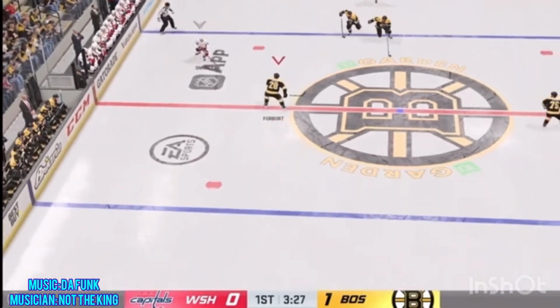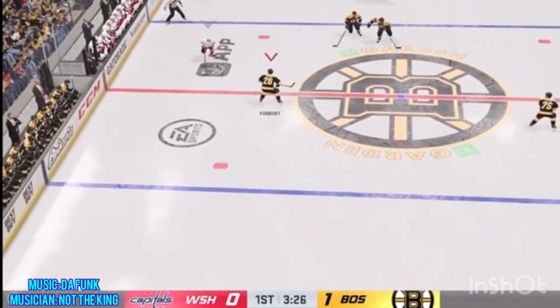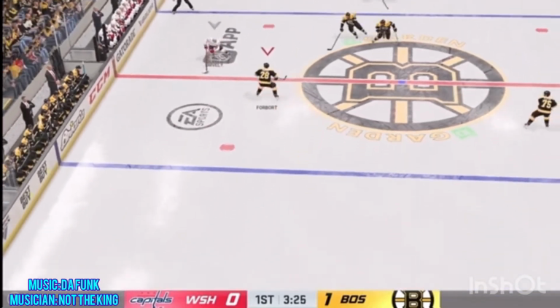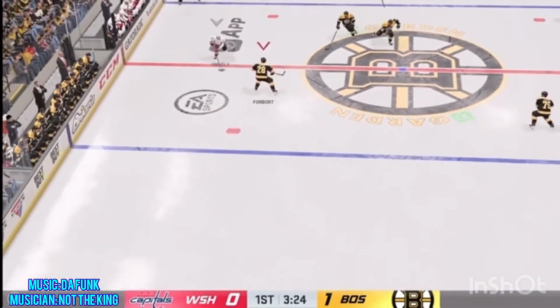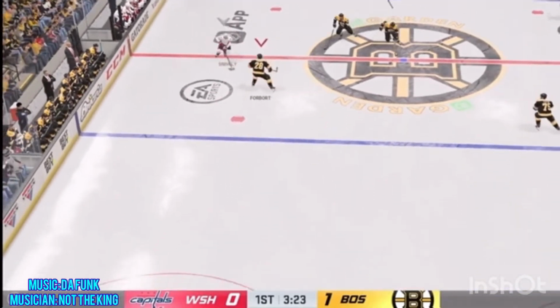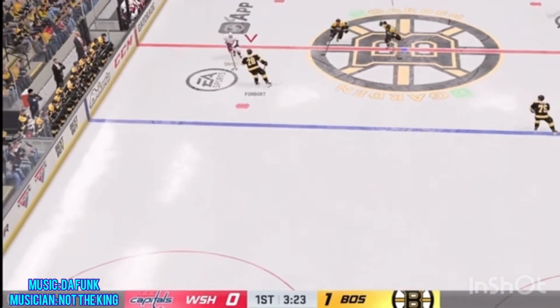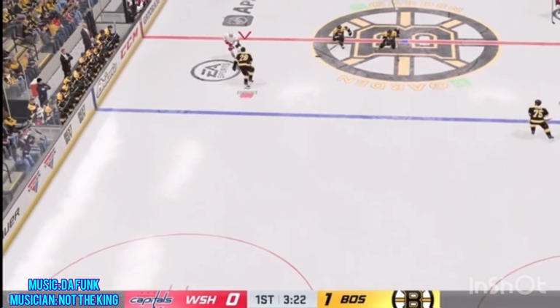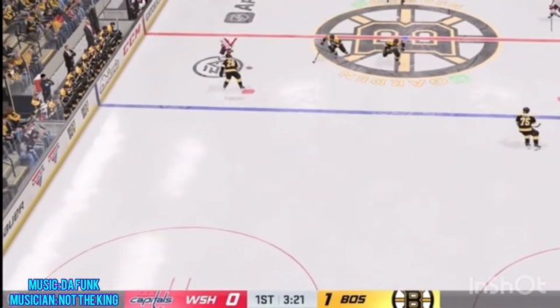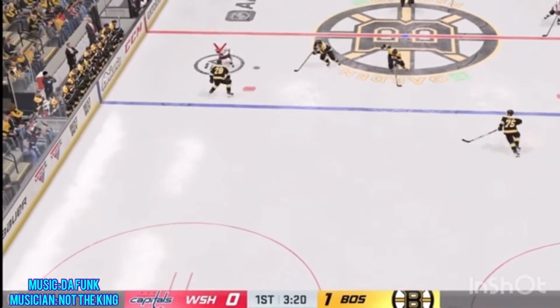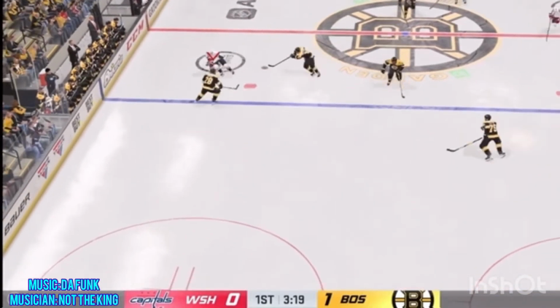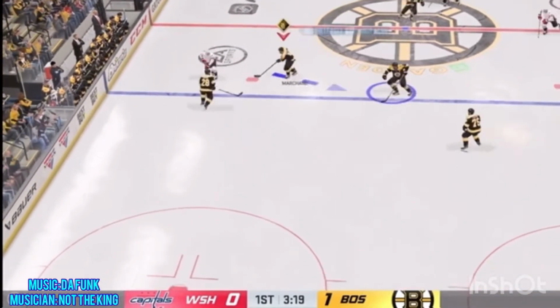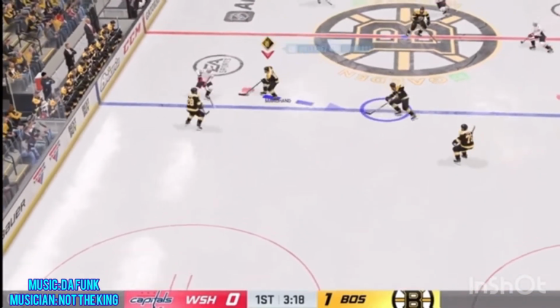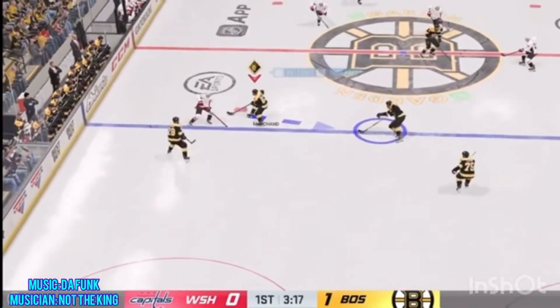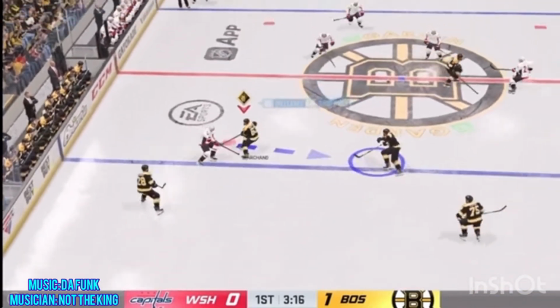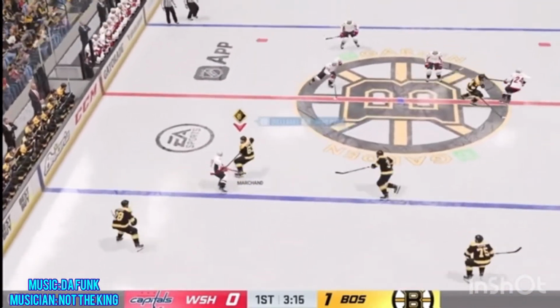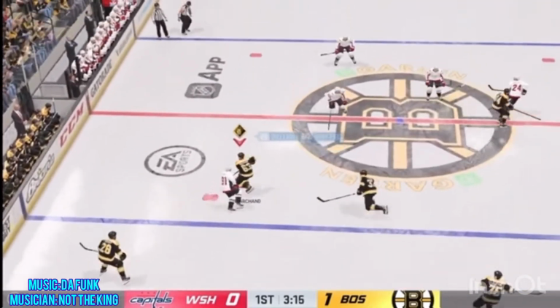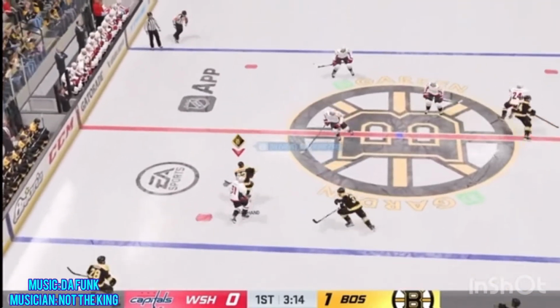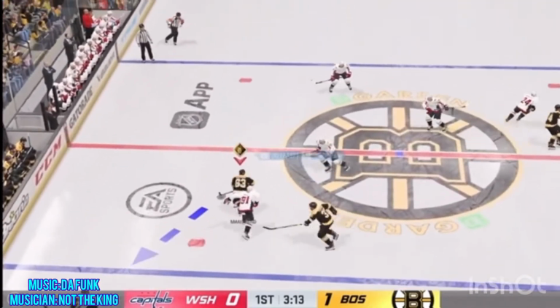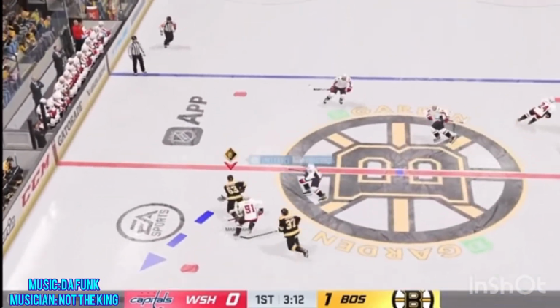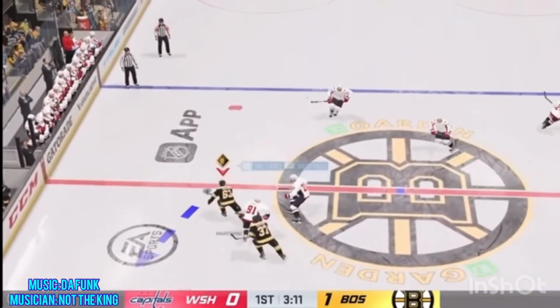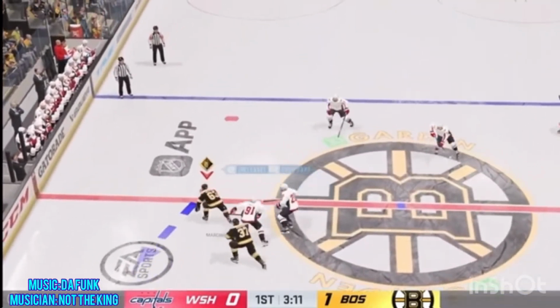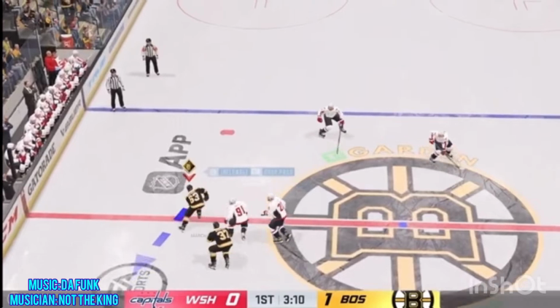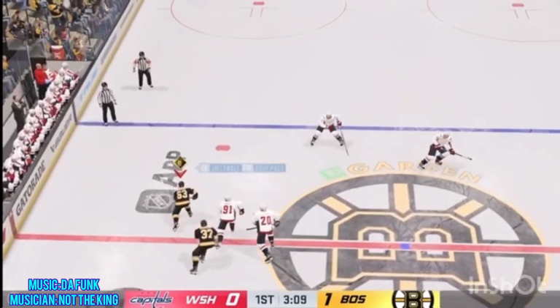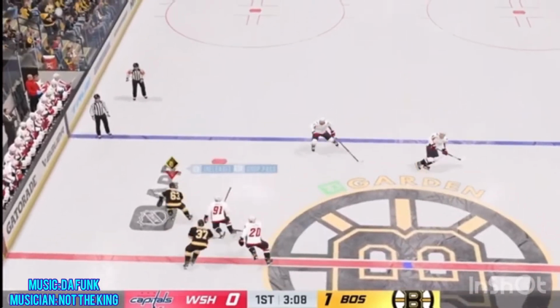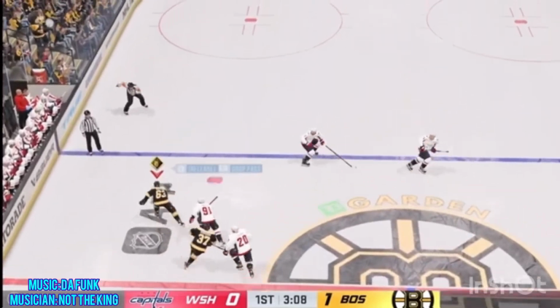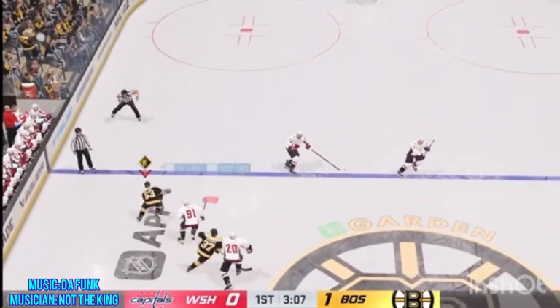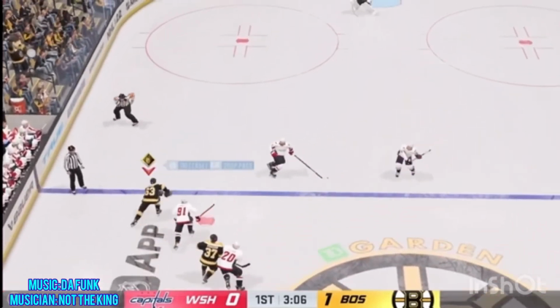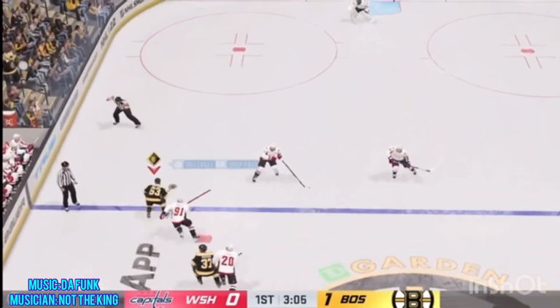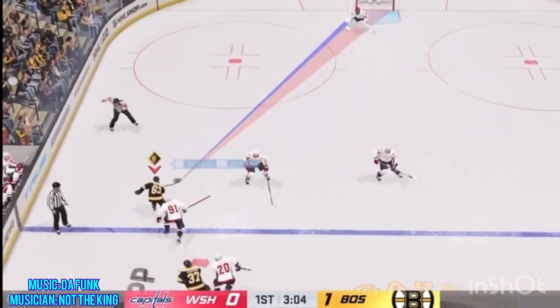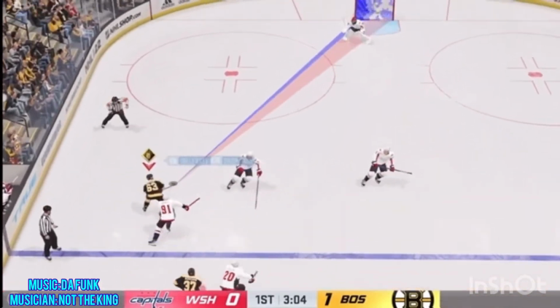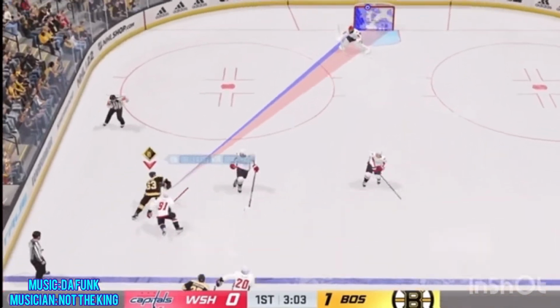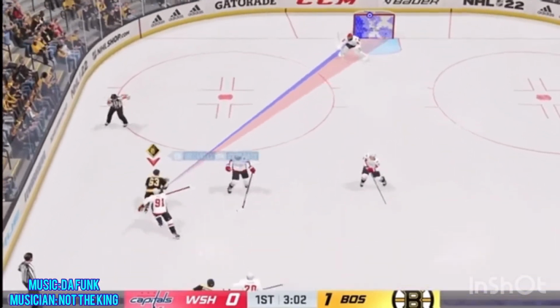Look out for one of these players to be a big factor in tonight's game. James and Ray, back to you.